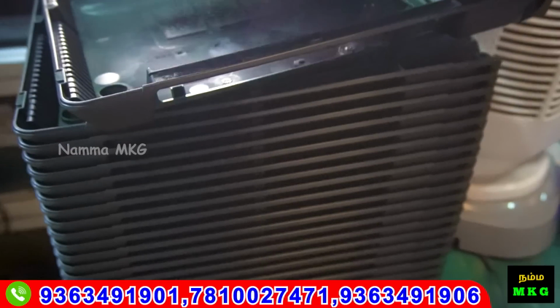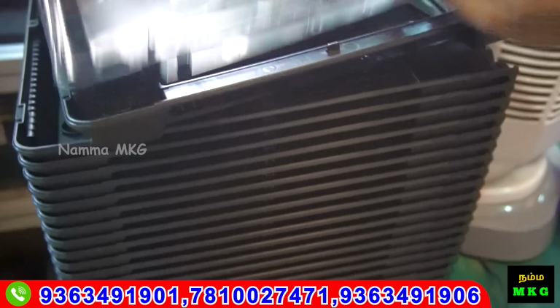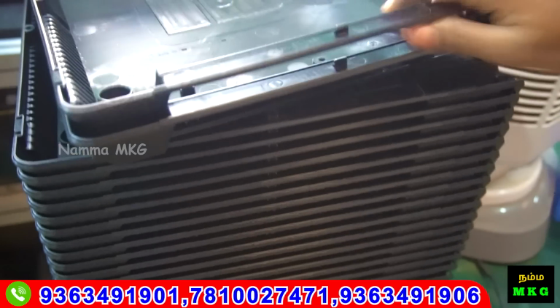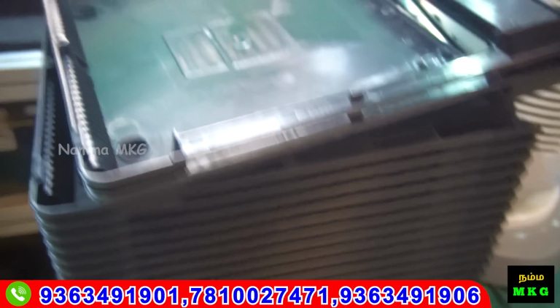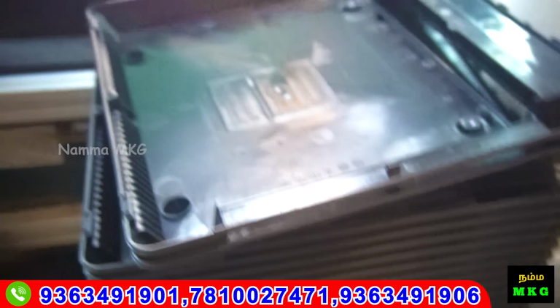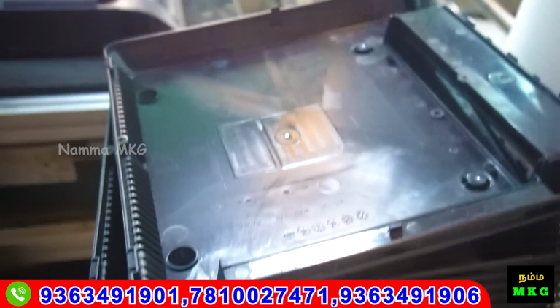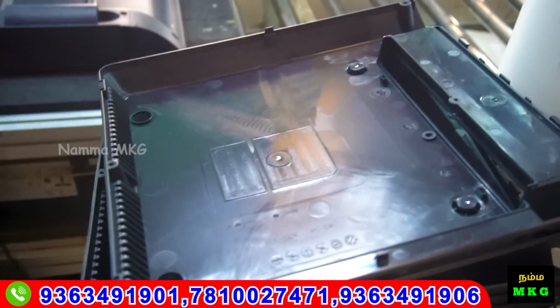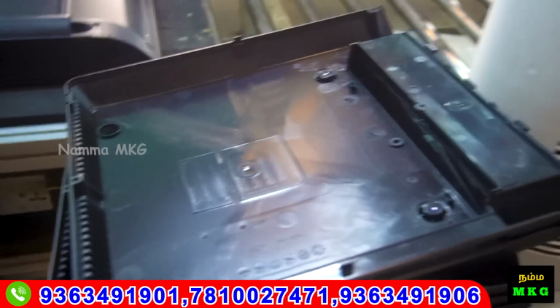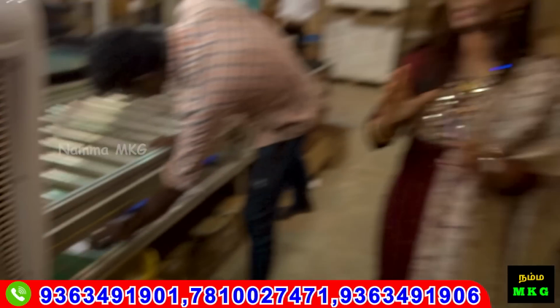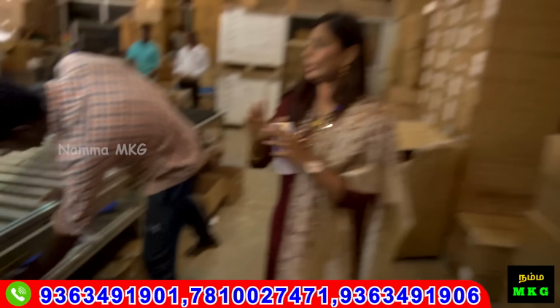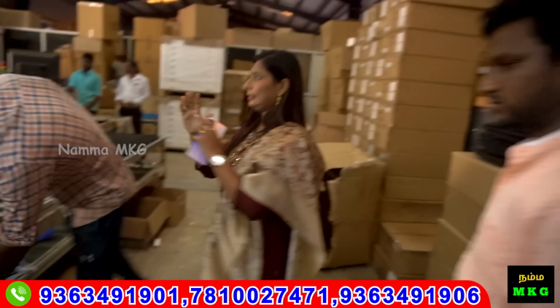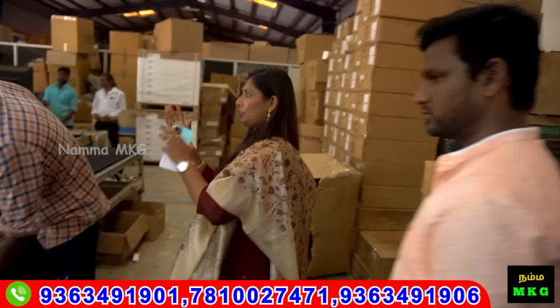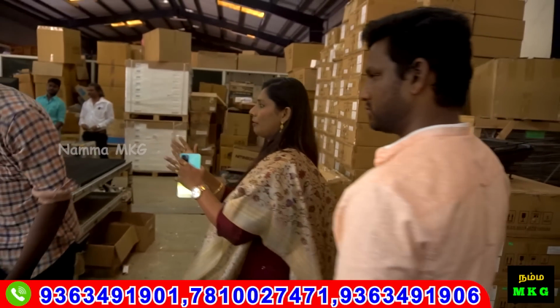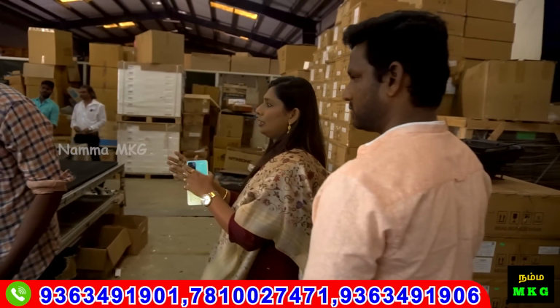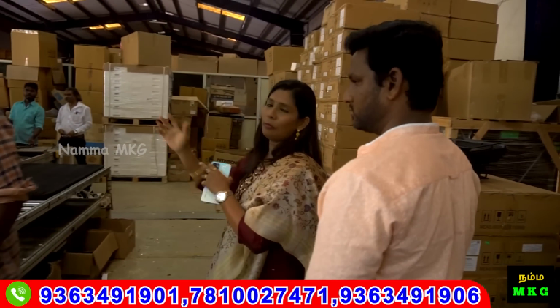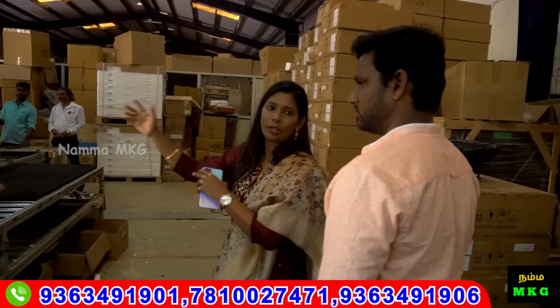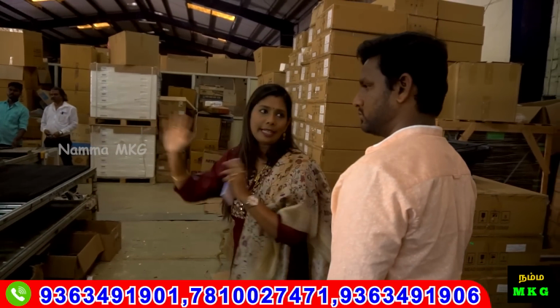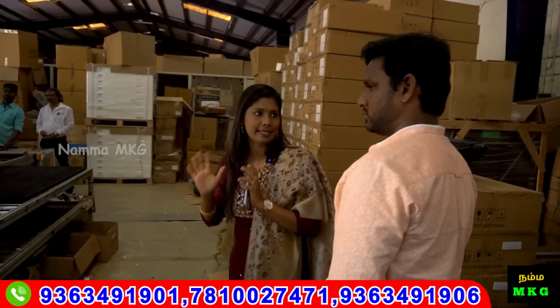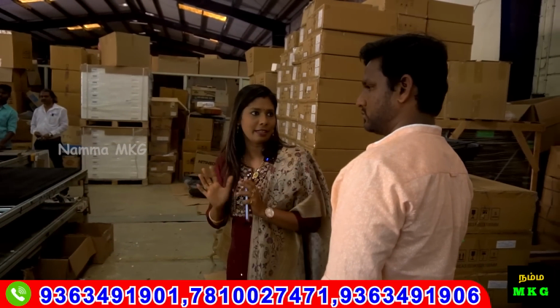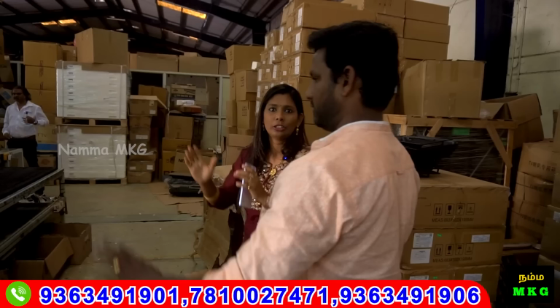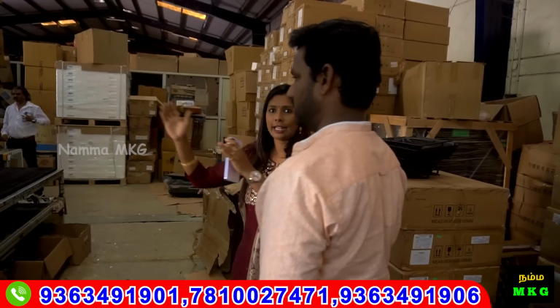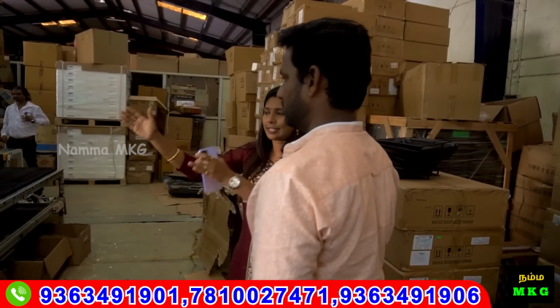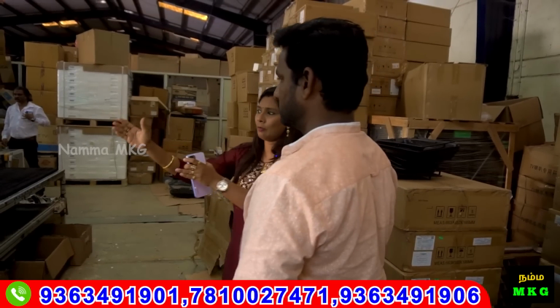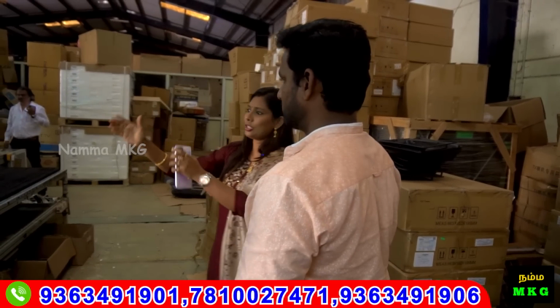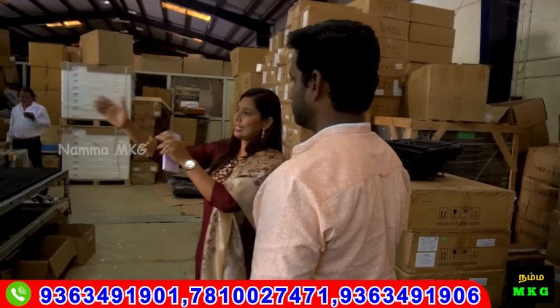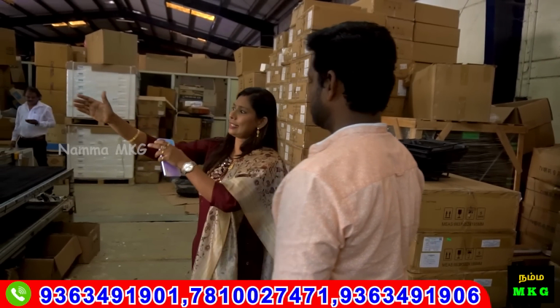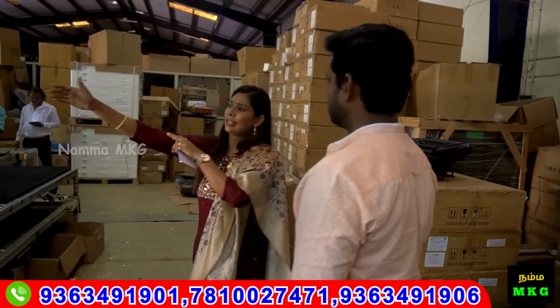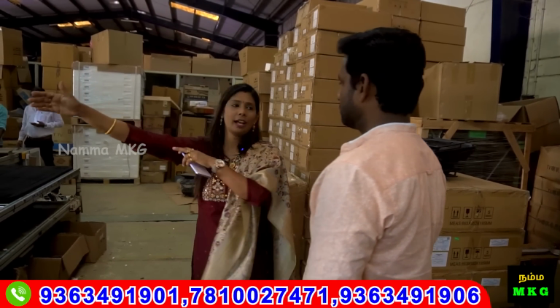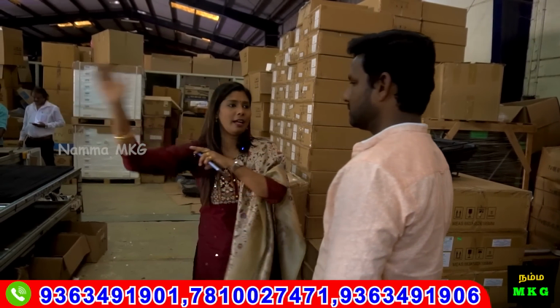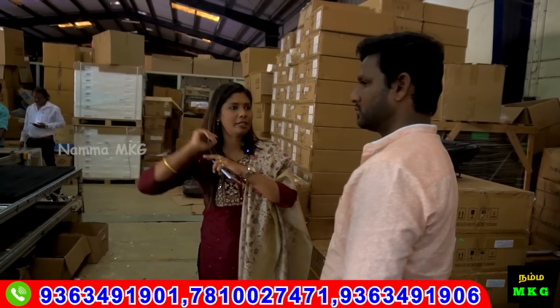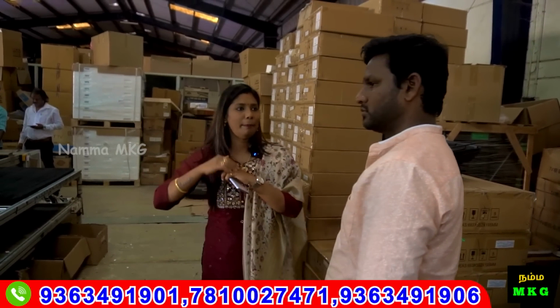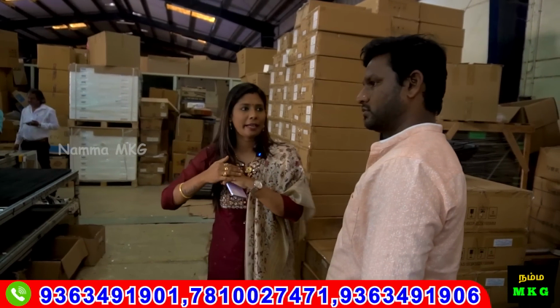This is the back case. This is the next section — we are testing. After testing, we will do the packing.